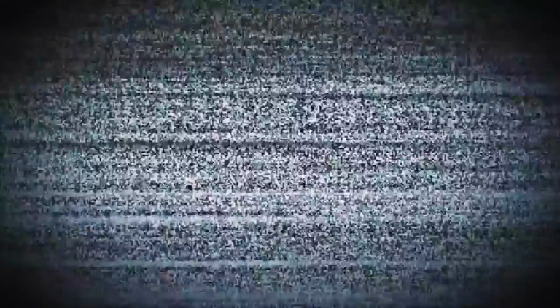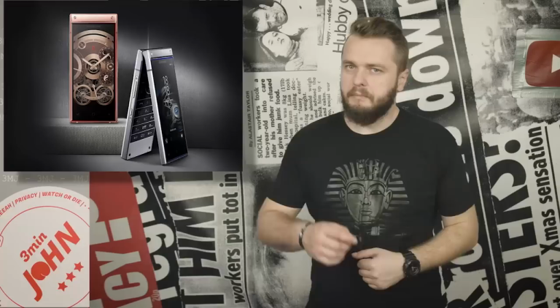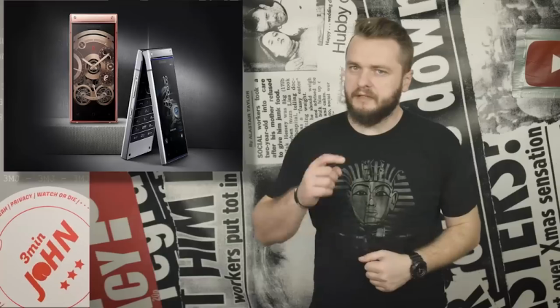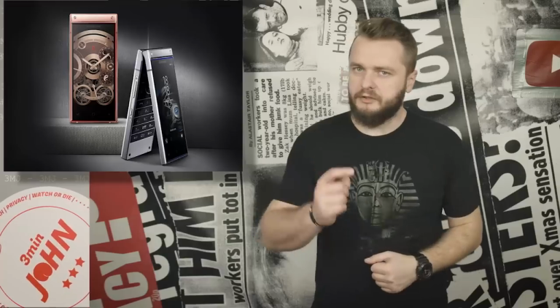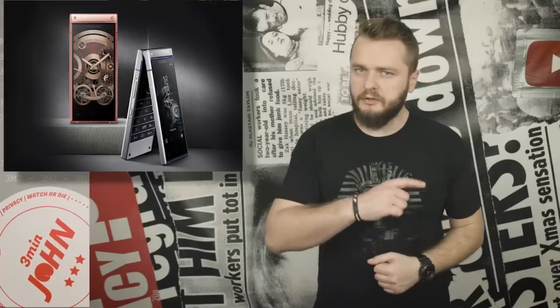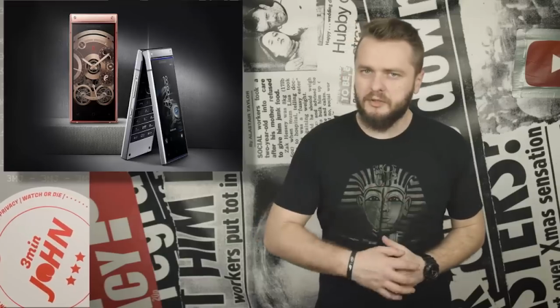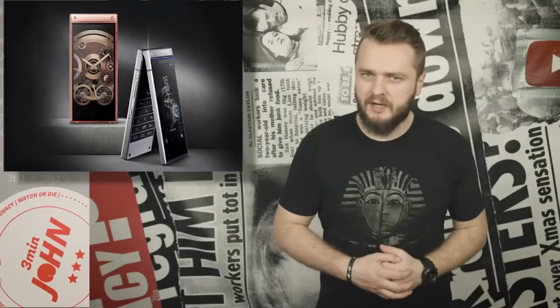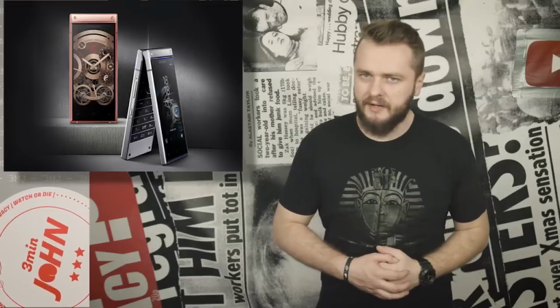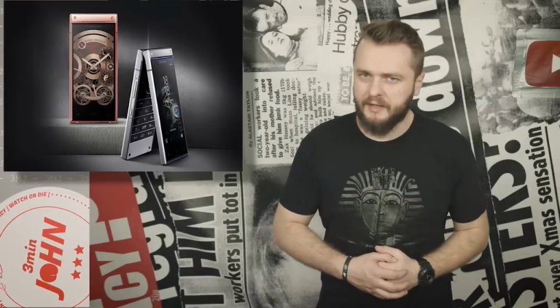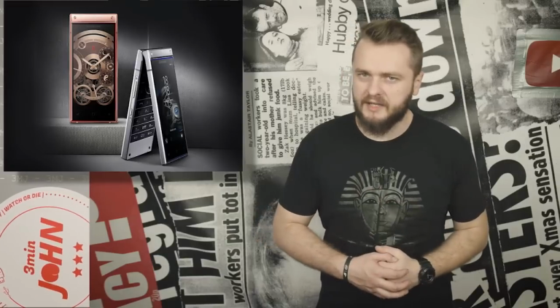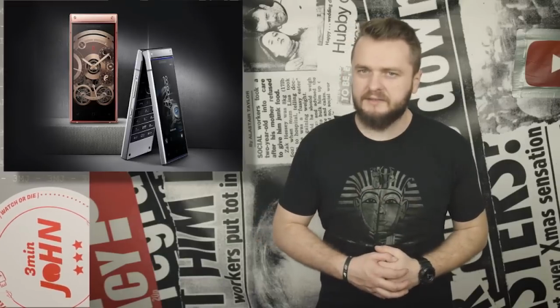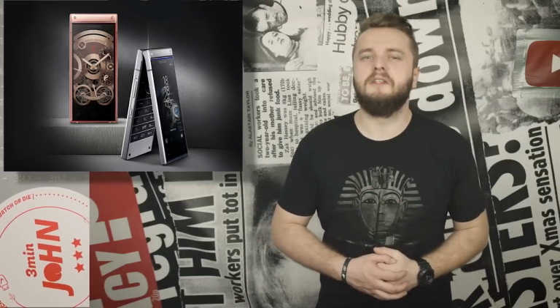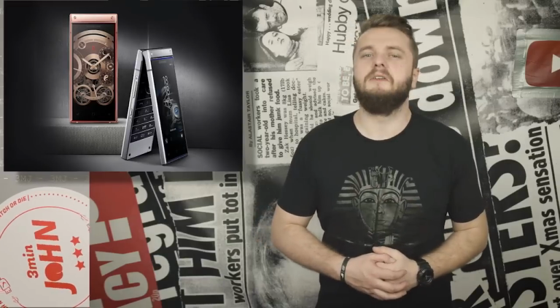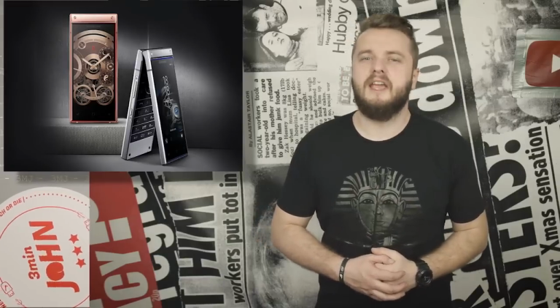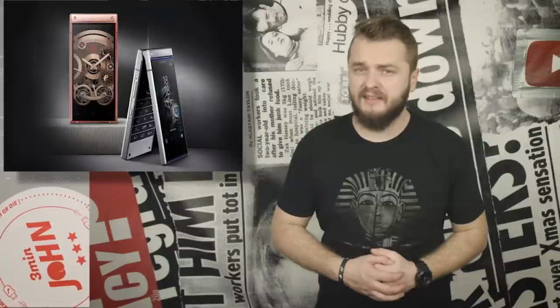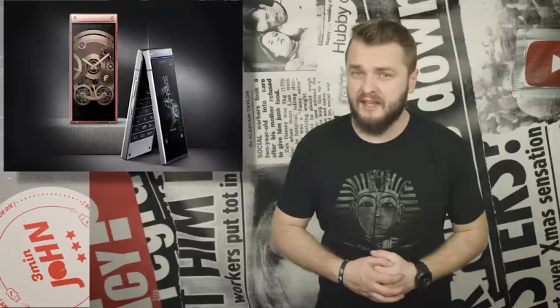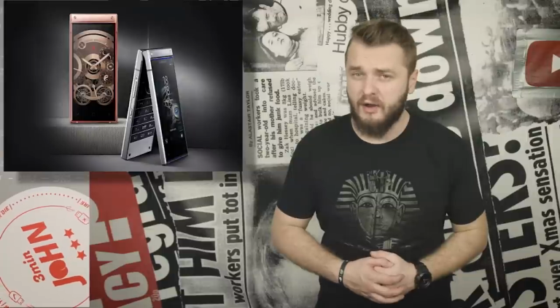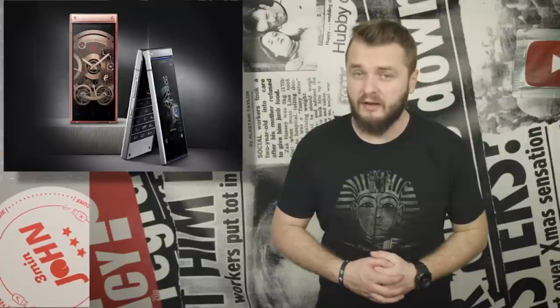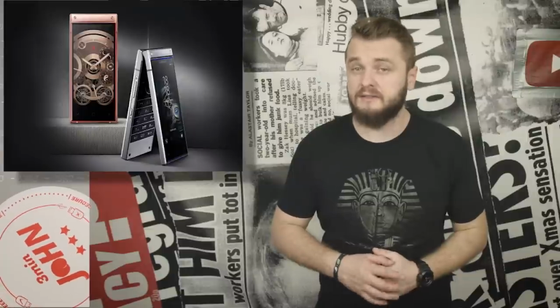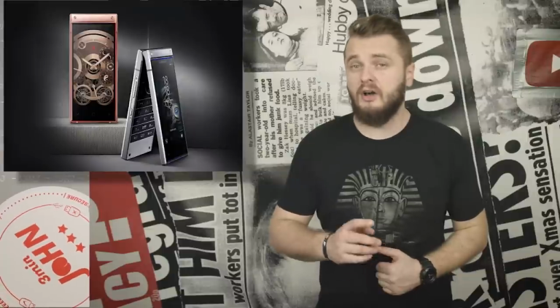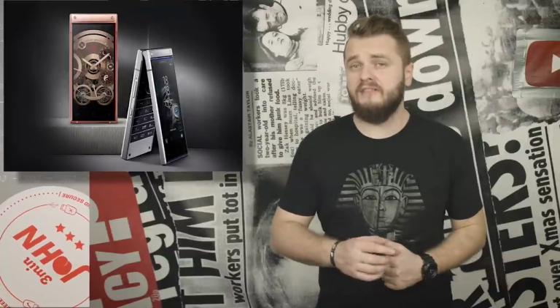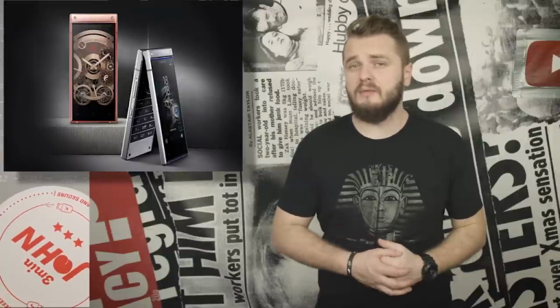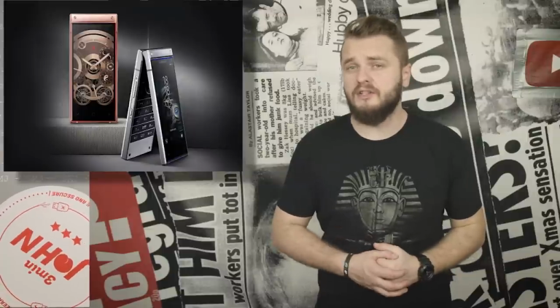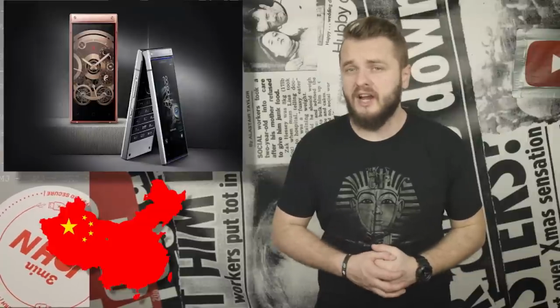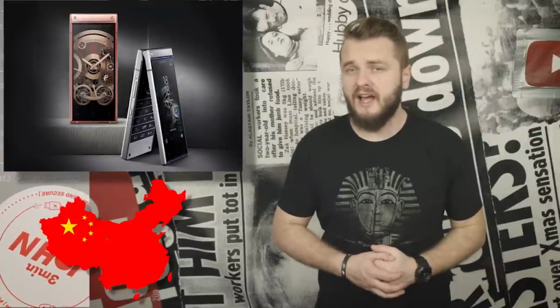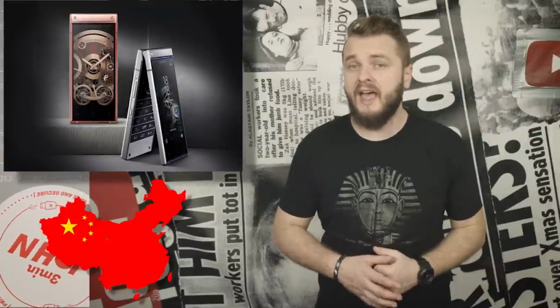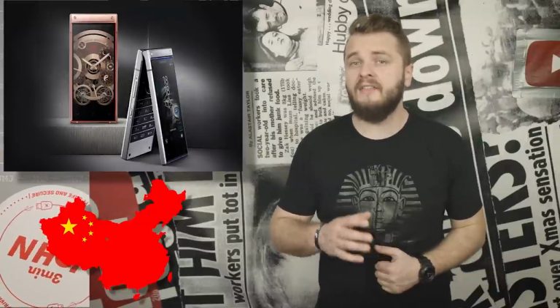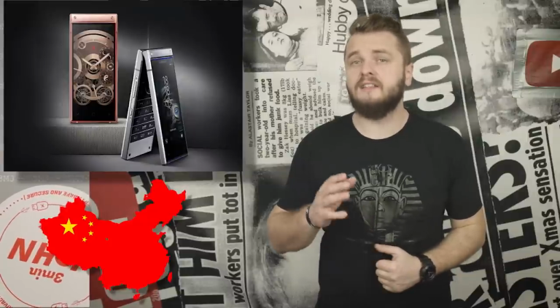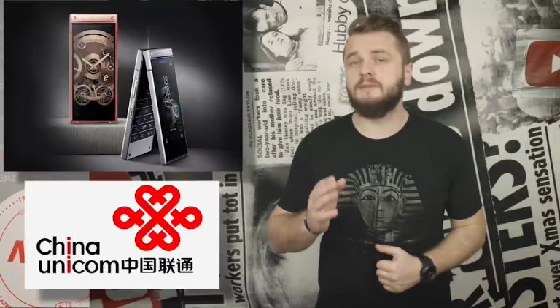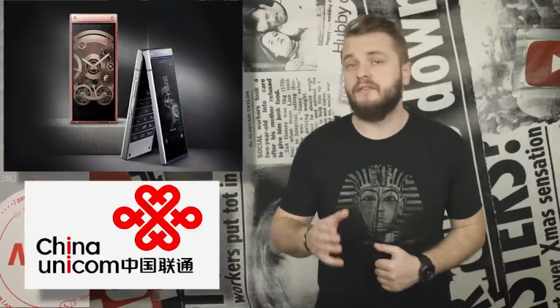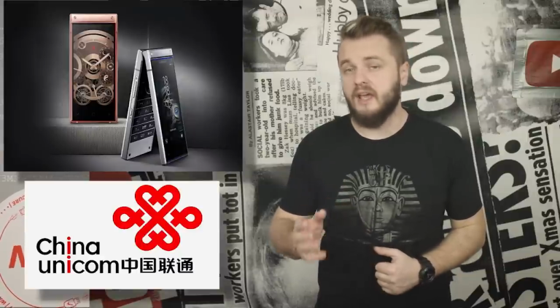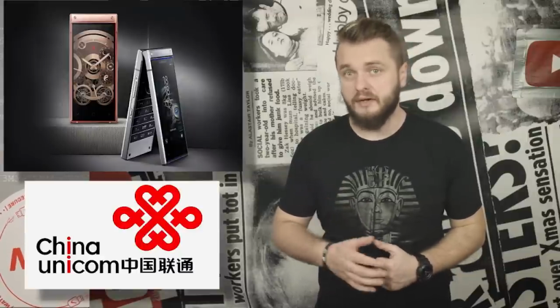But don't you worry, because you can't get one anyway. It's only available in China at a specific carrier.